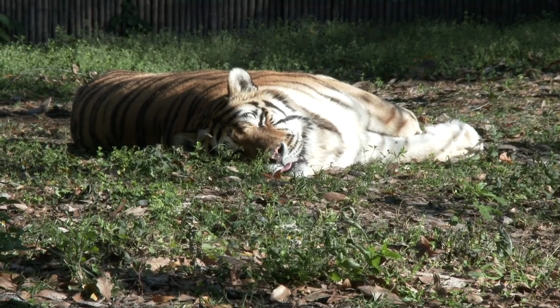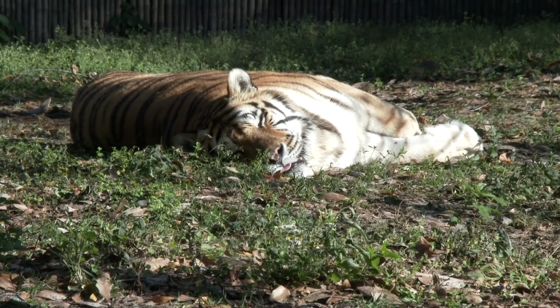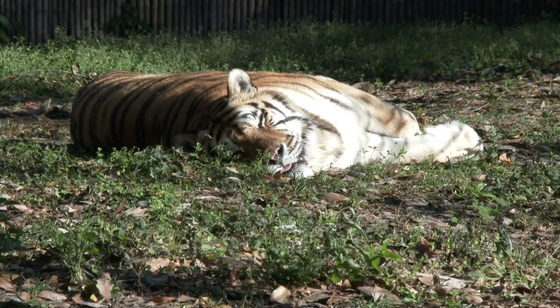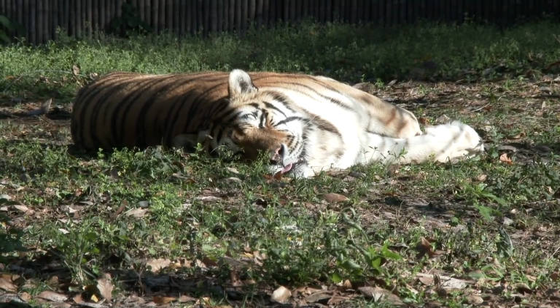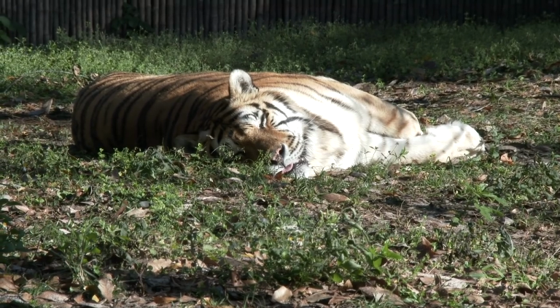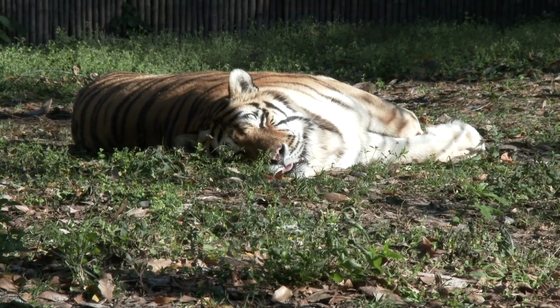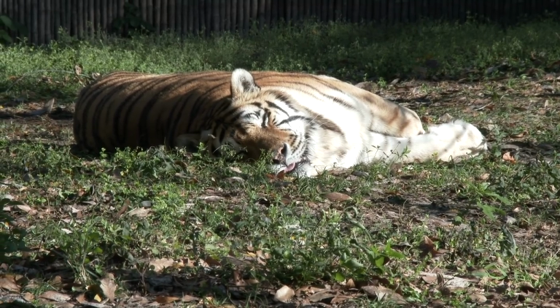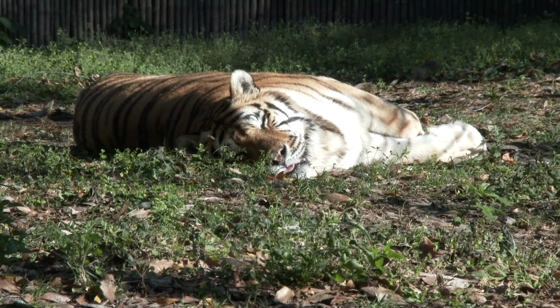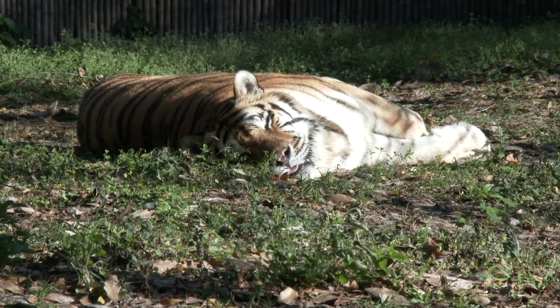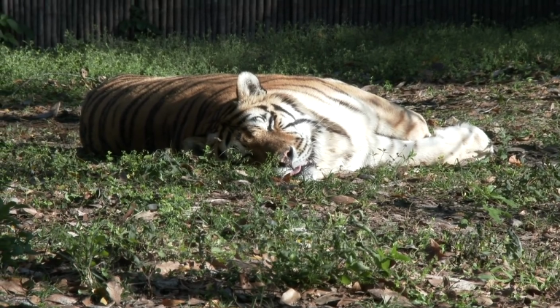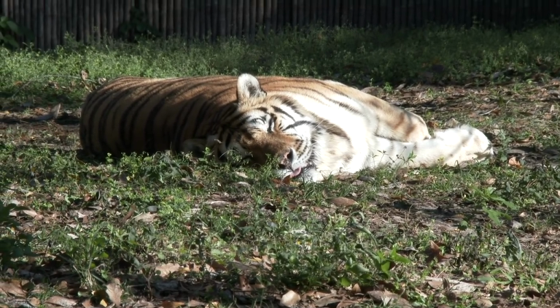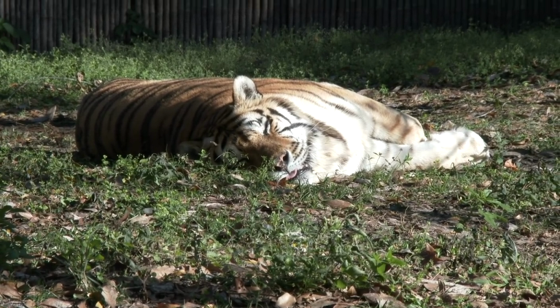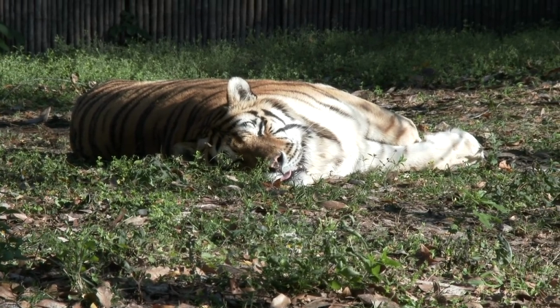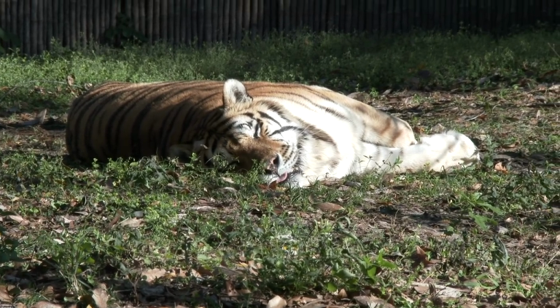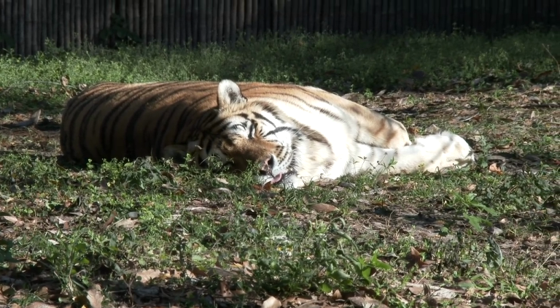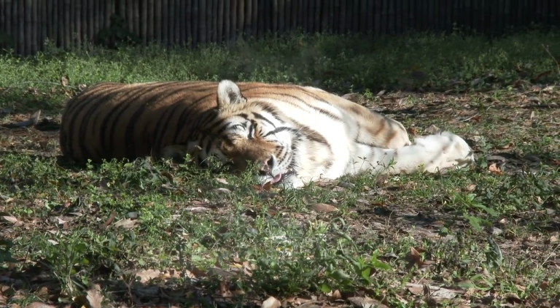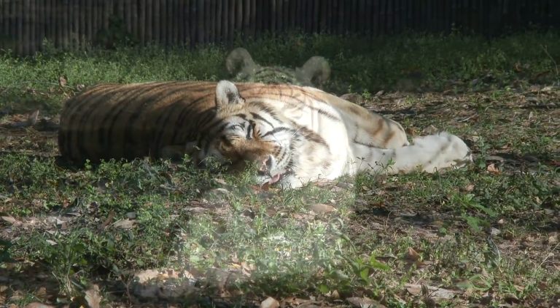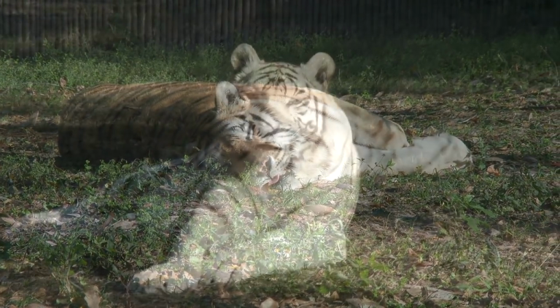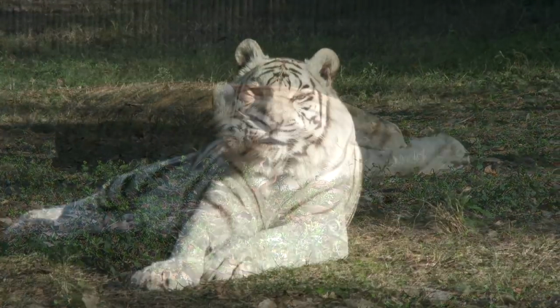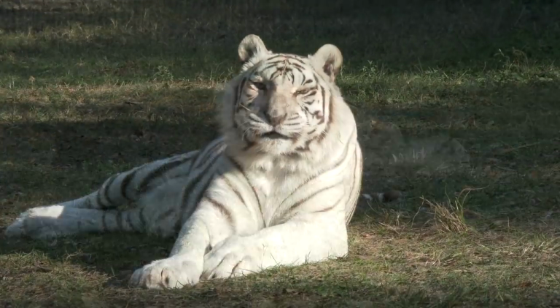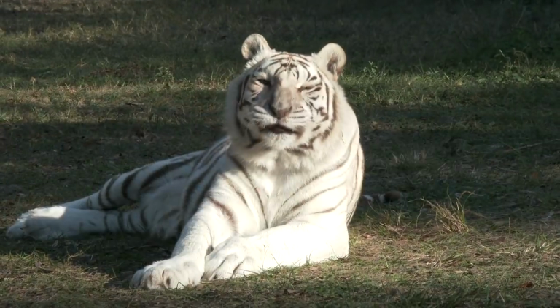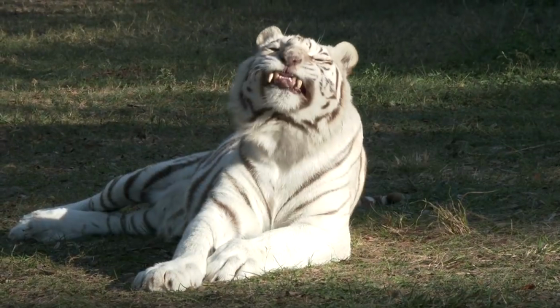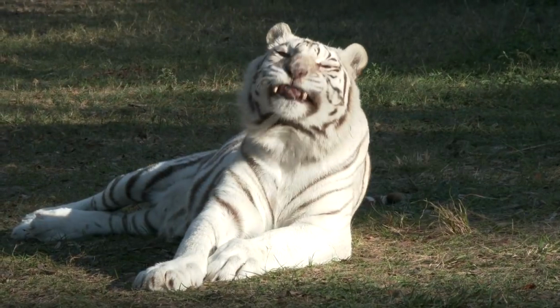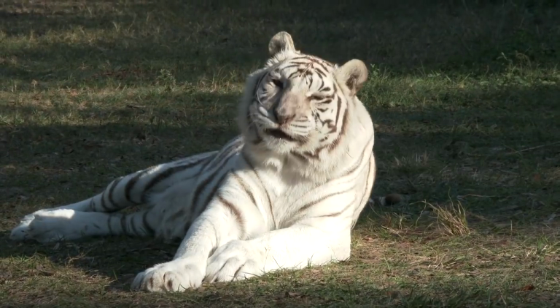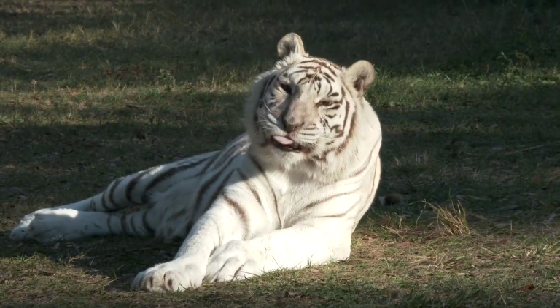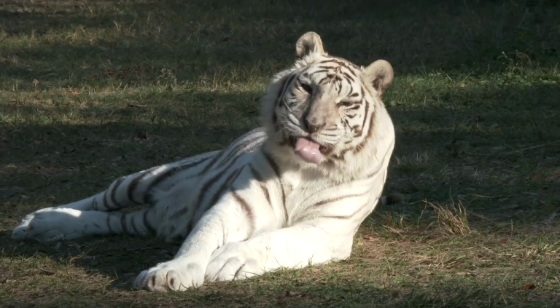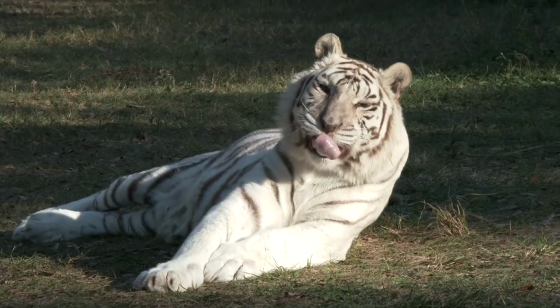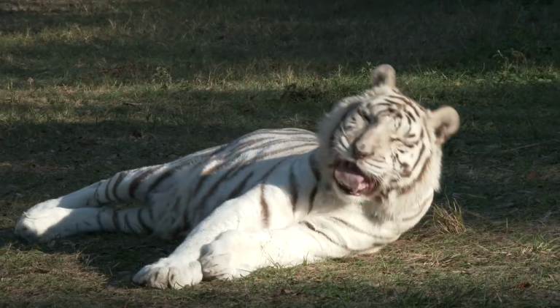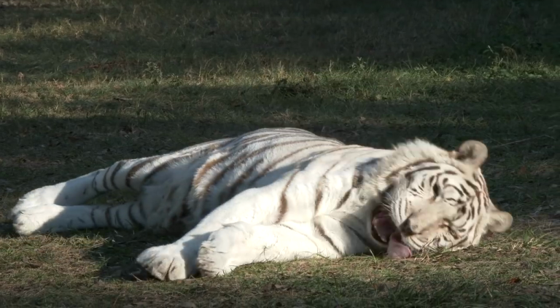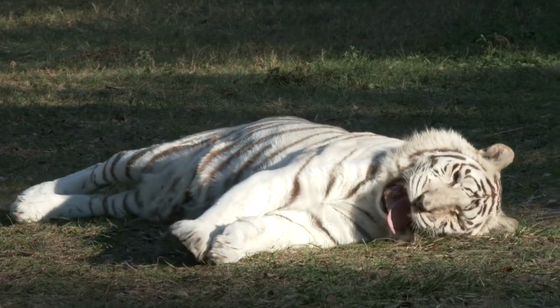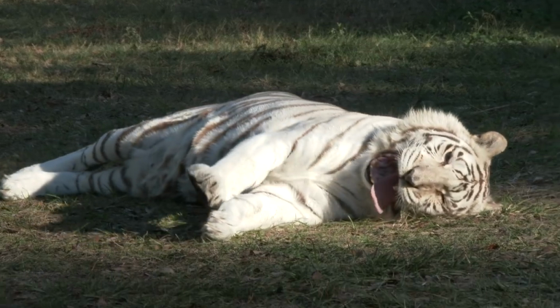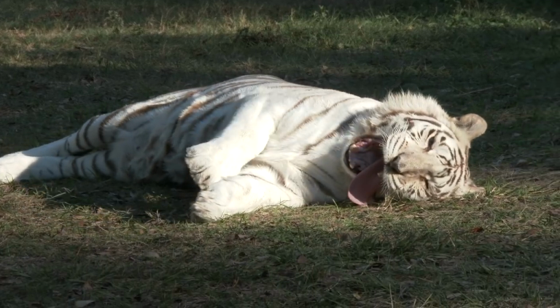Otherwise, you'll find some of the bigger guys finding a nice spot in the sun to soak up the natural heat.